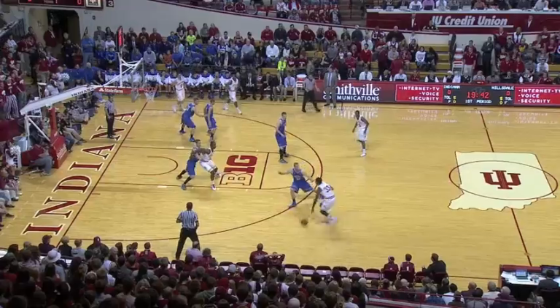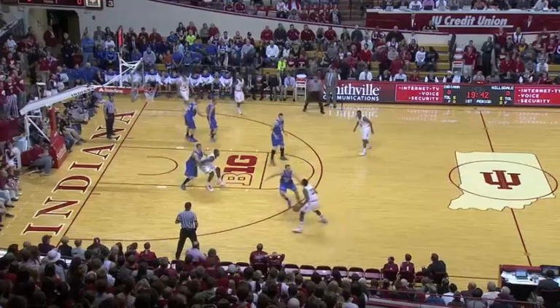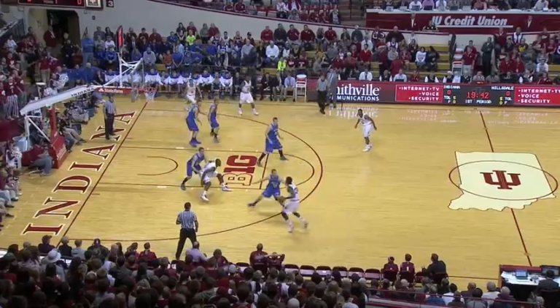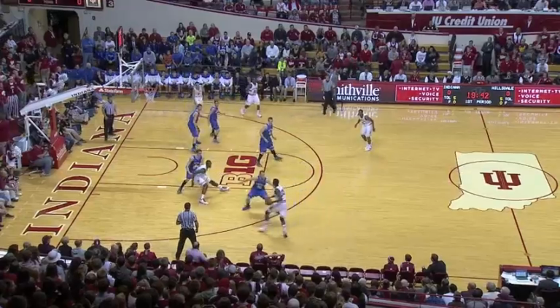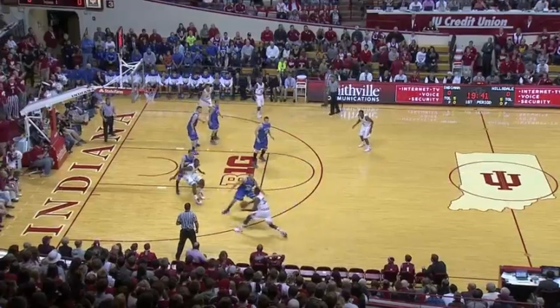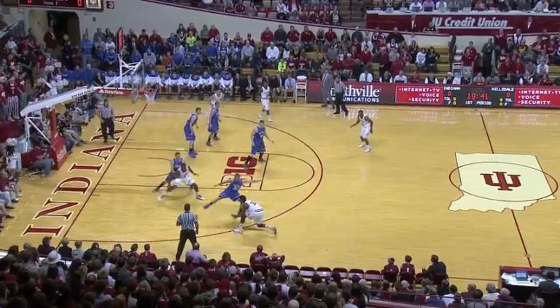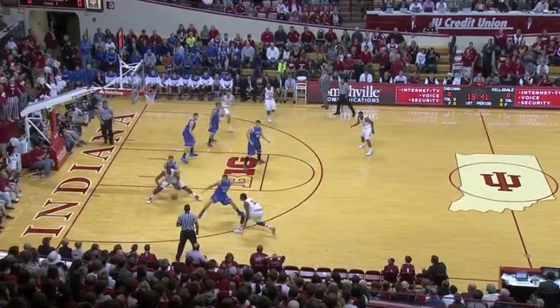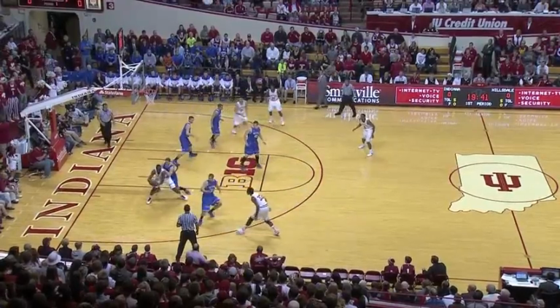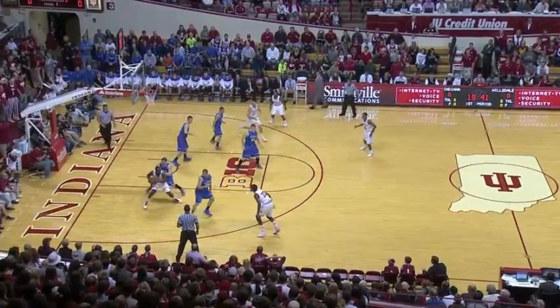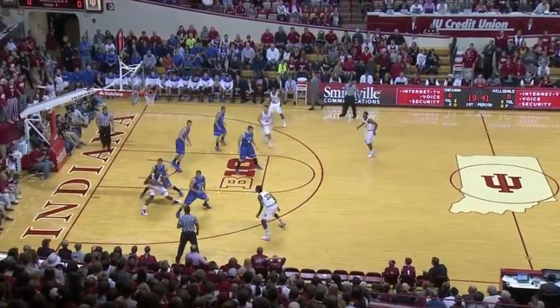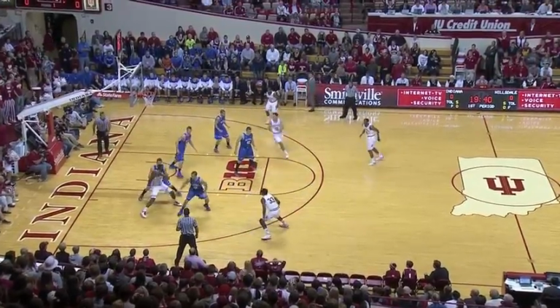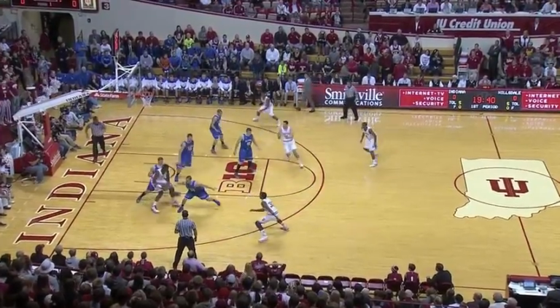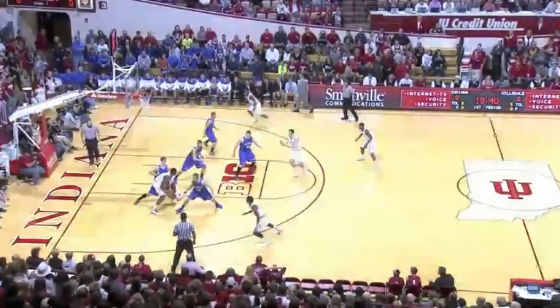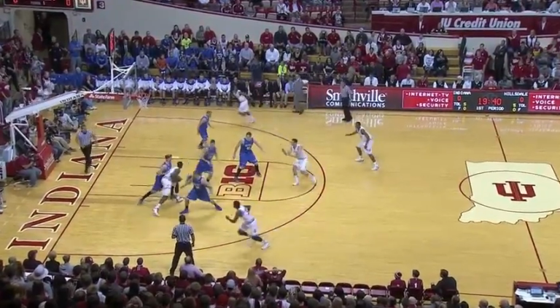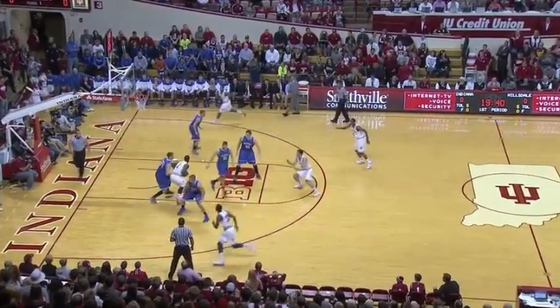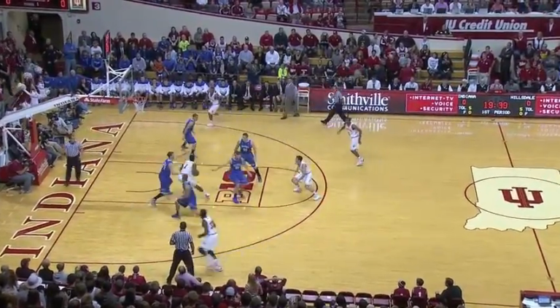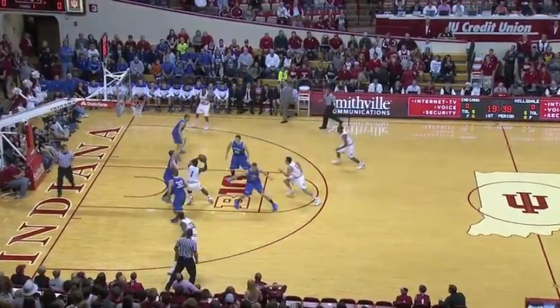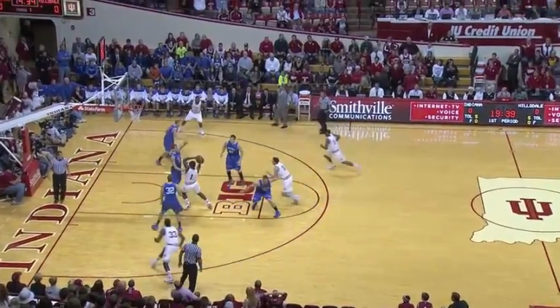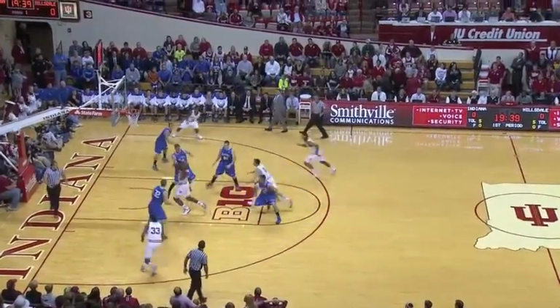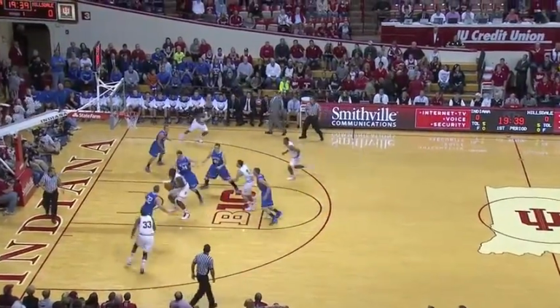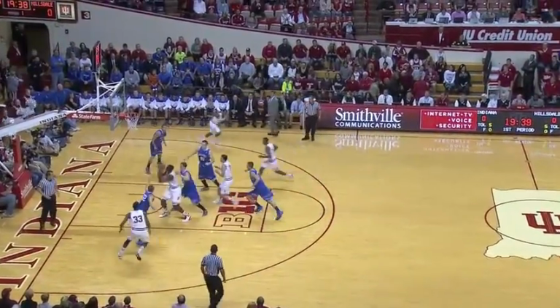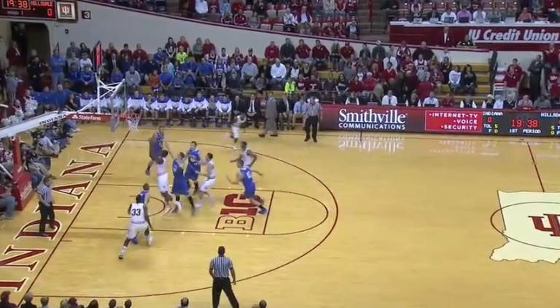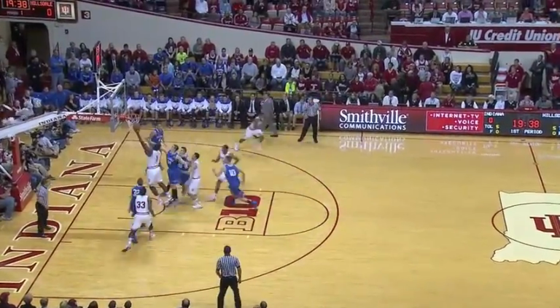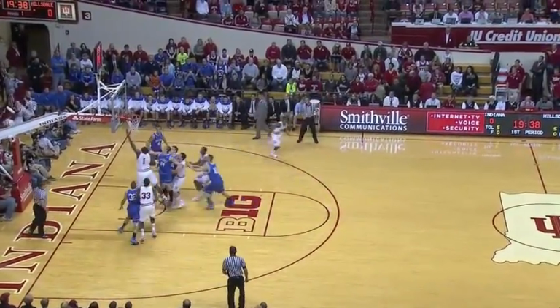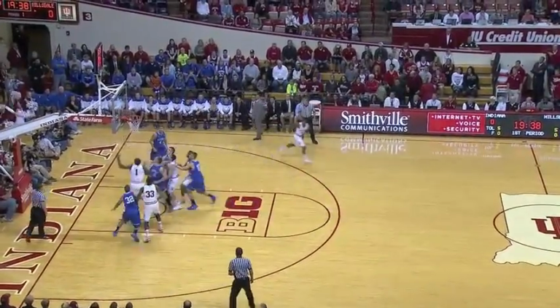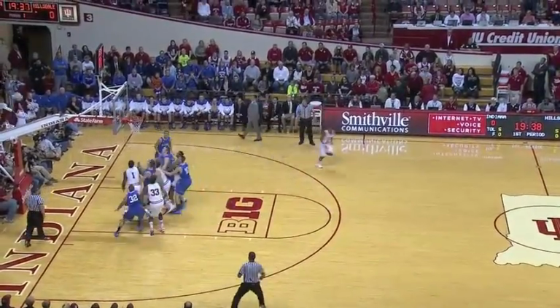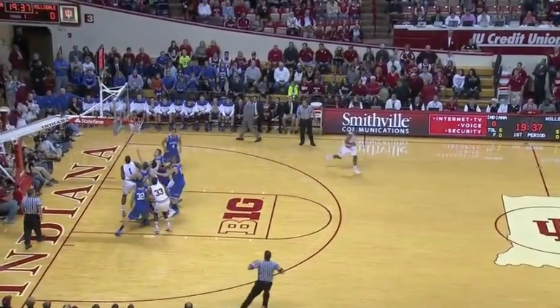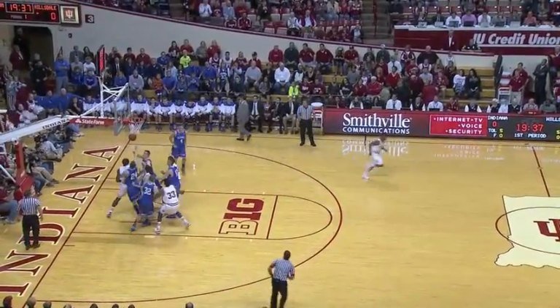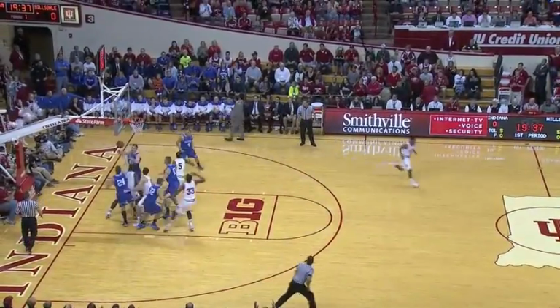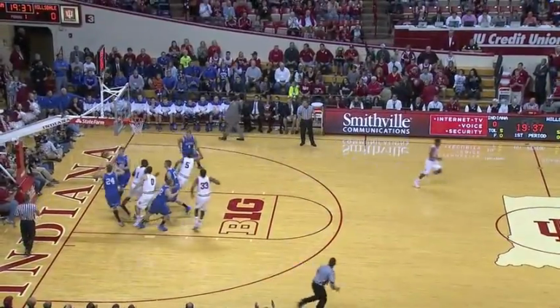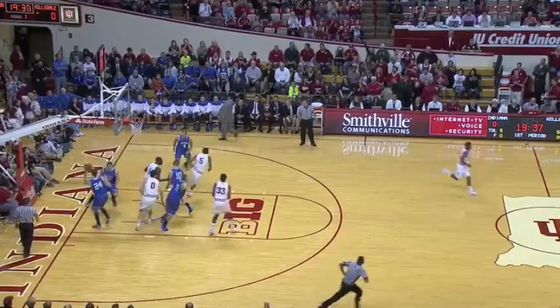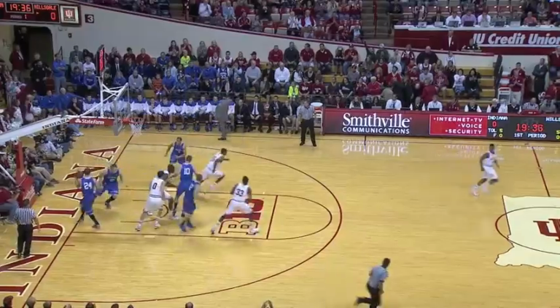Goes to Jeremy Hollowell, he bounces into Noah, Noah down low, turns around, puts it up left hand, puts it in.